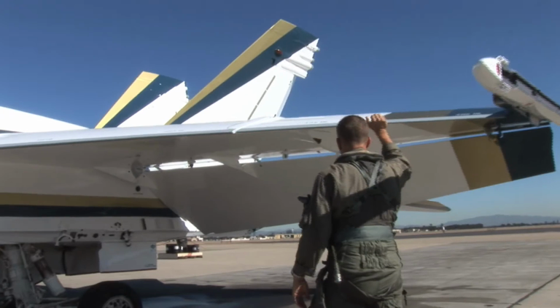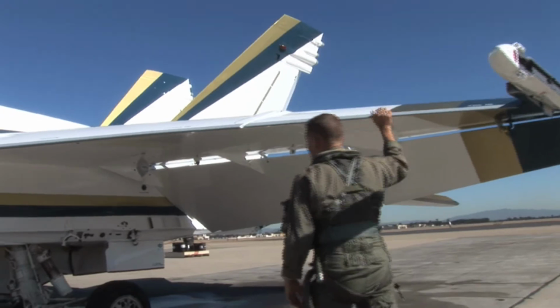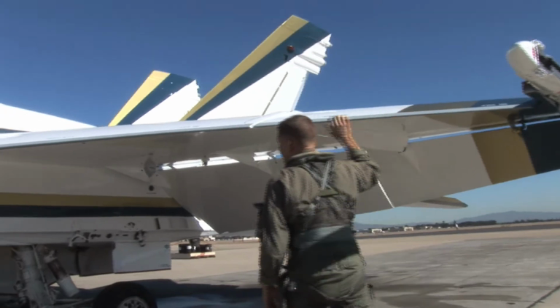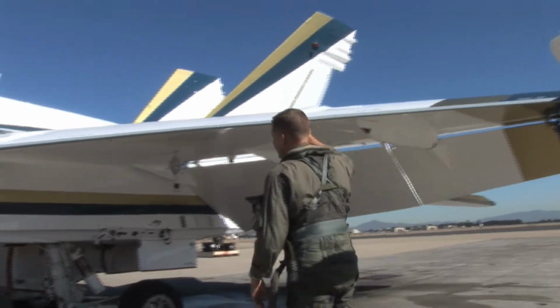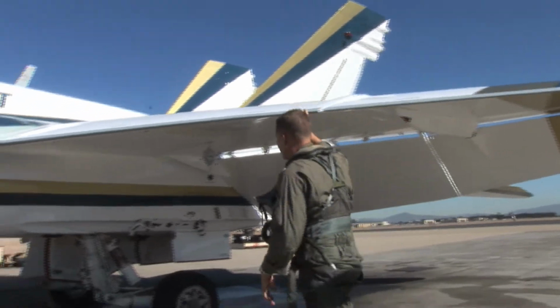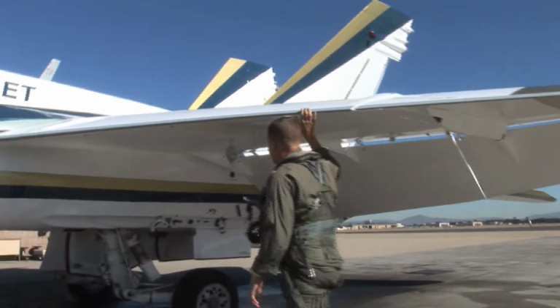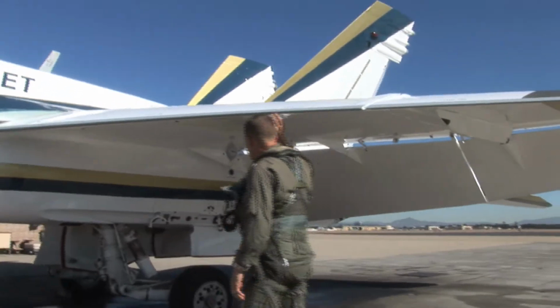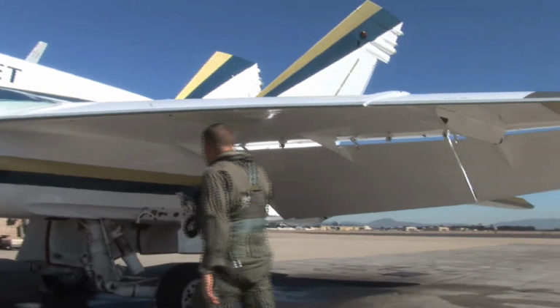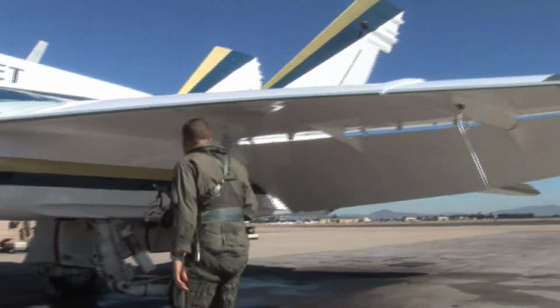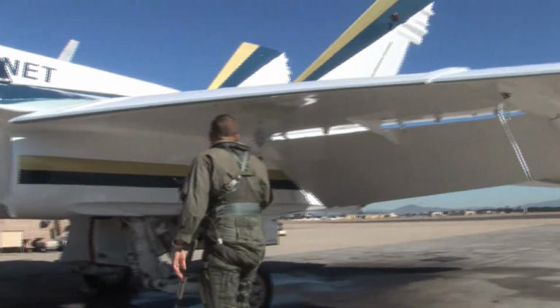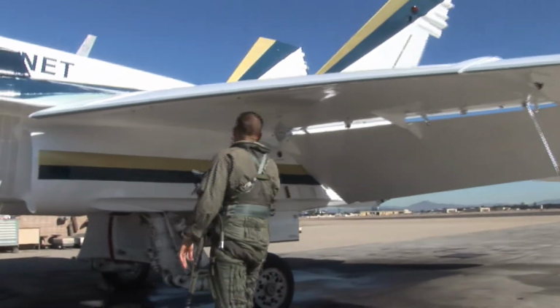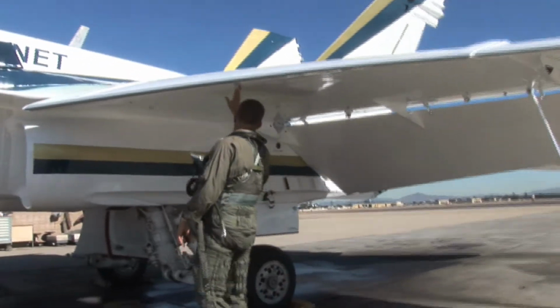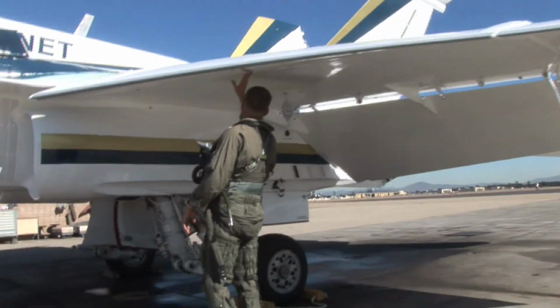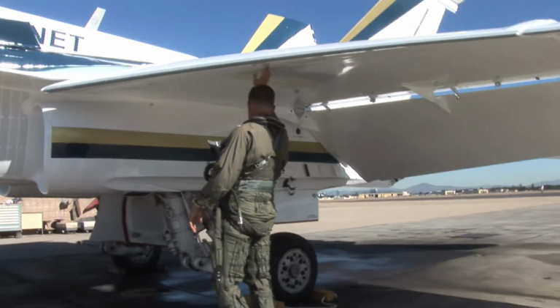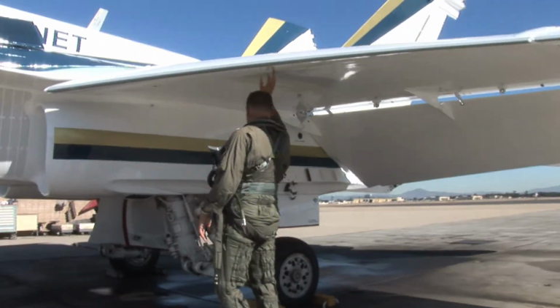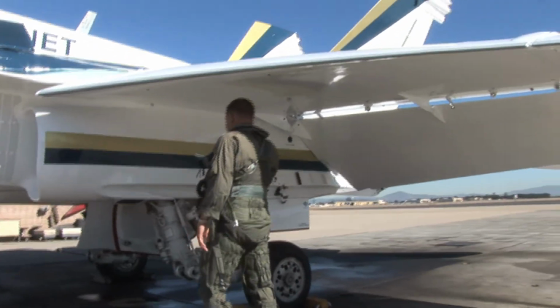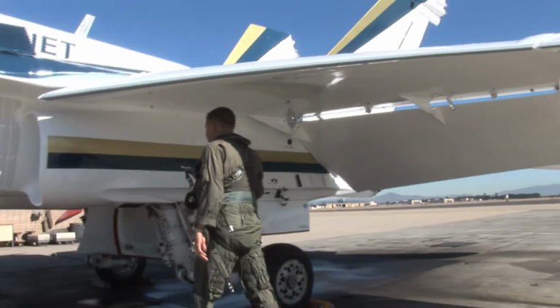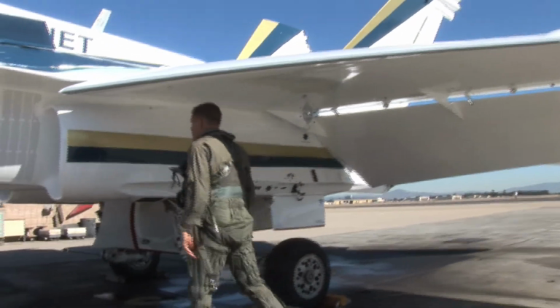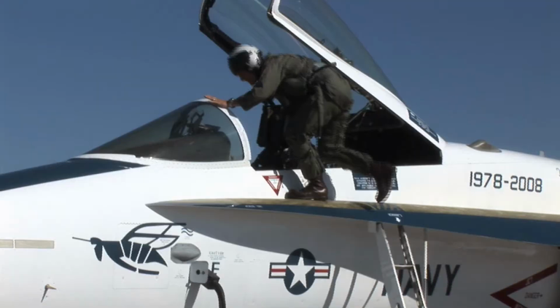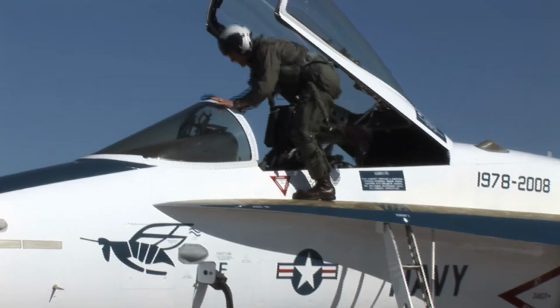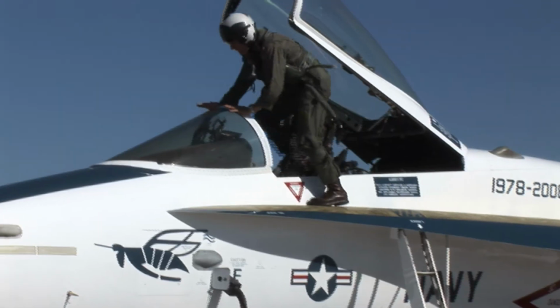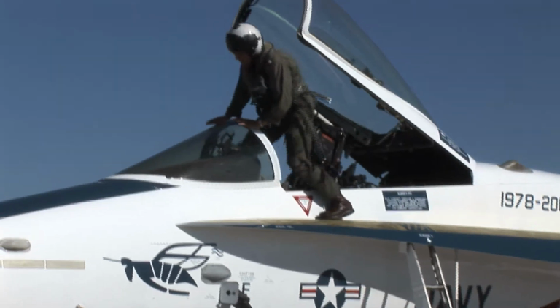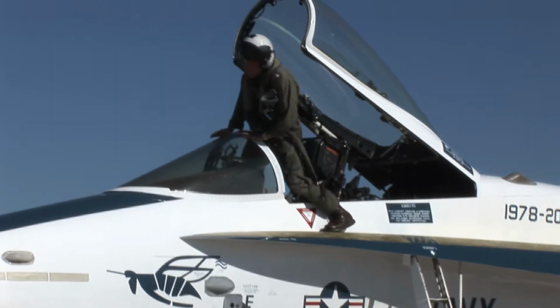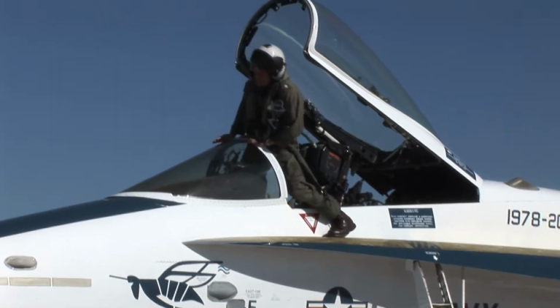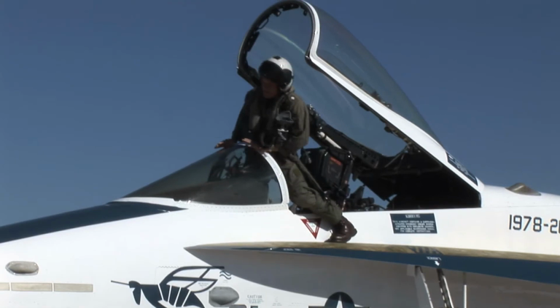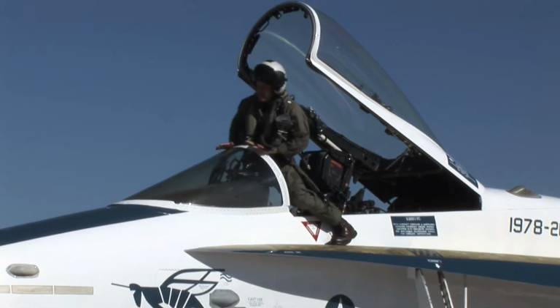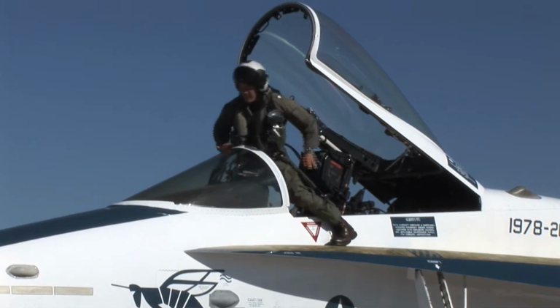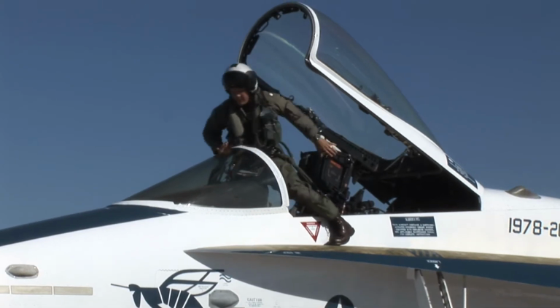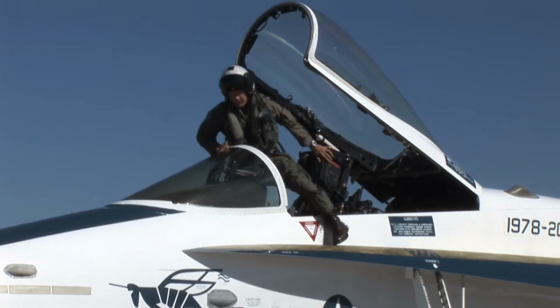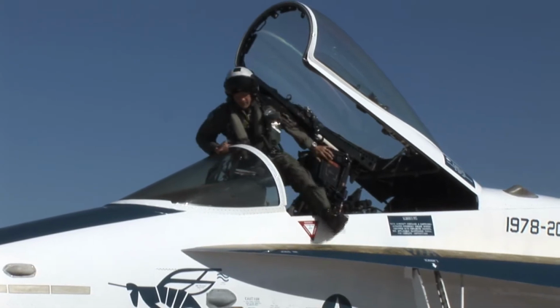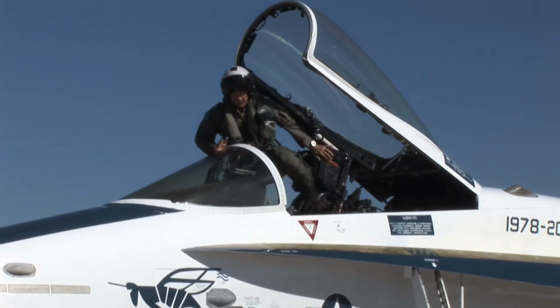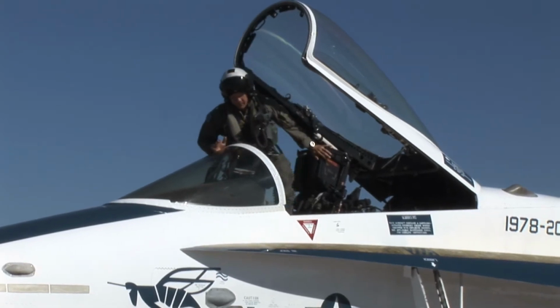The commemorative F-18 was piloted by Commander Craig Reiner, Chief Test Pilot at Fleet Readiness Center Southwest.